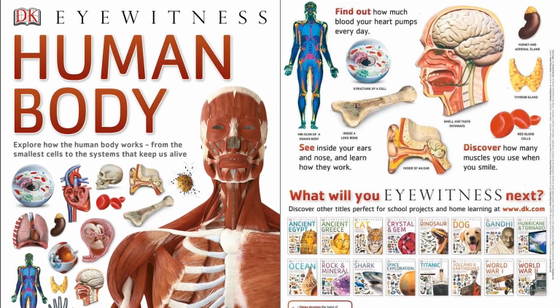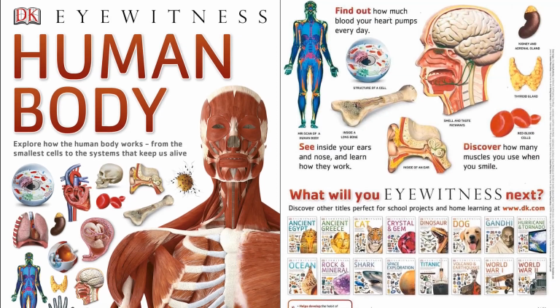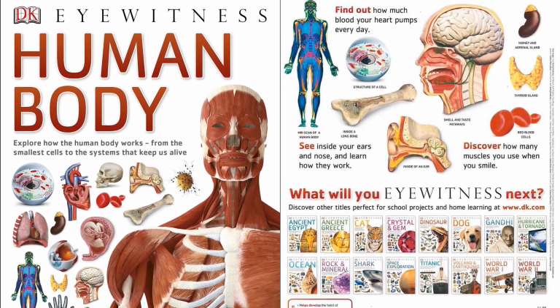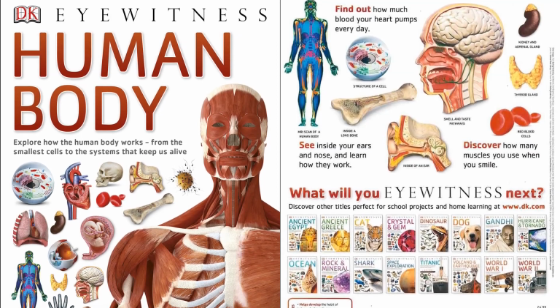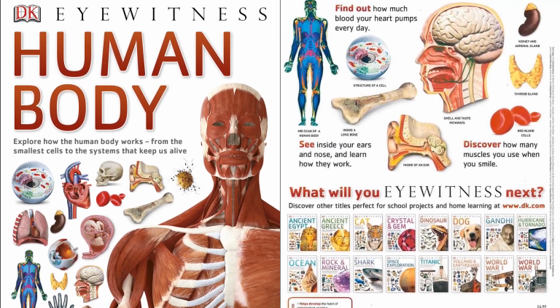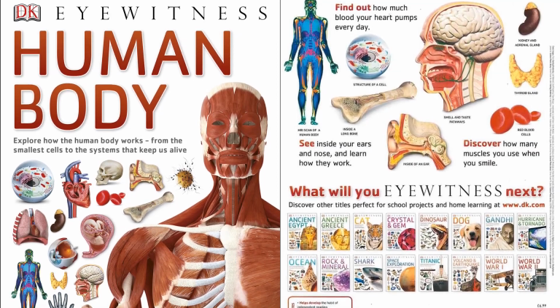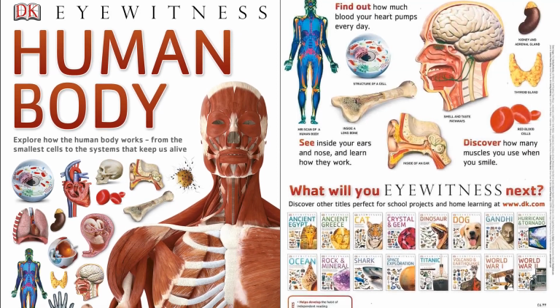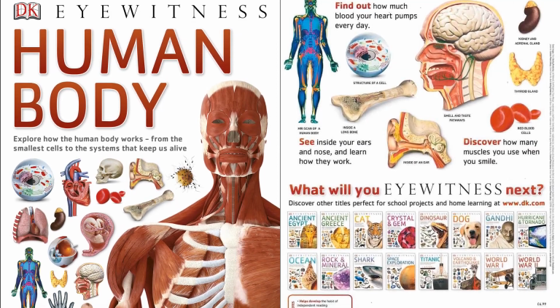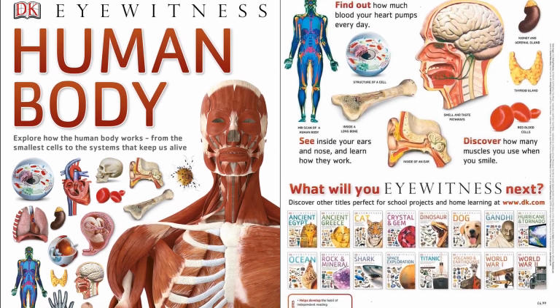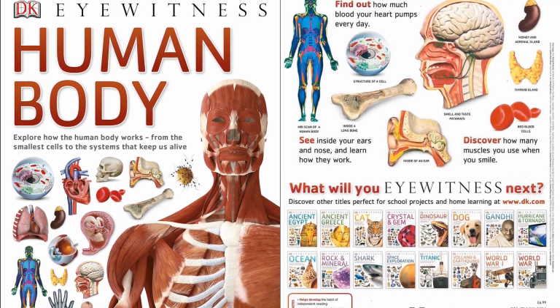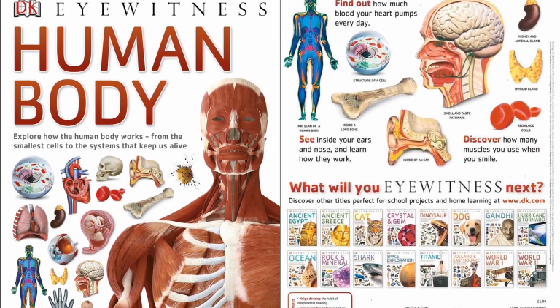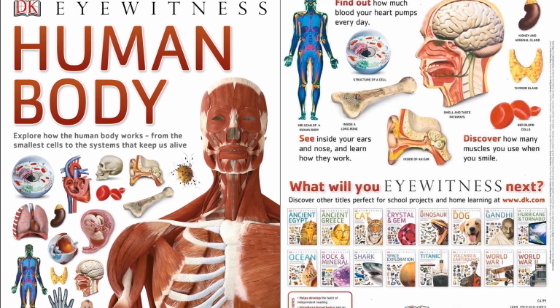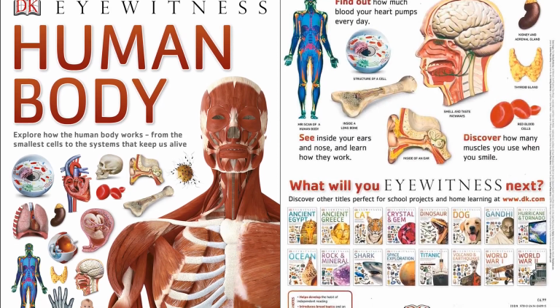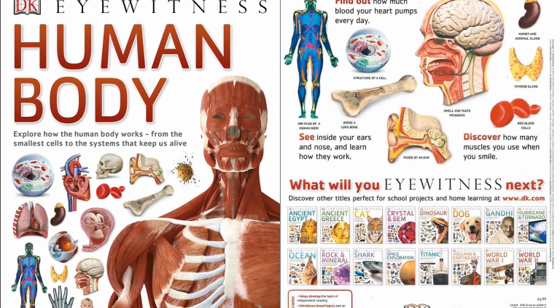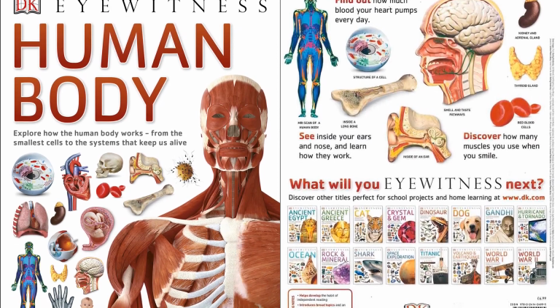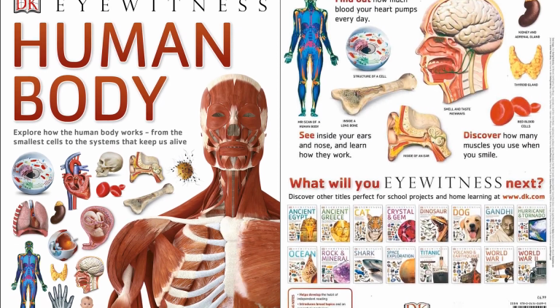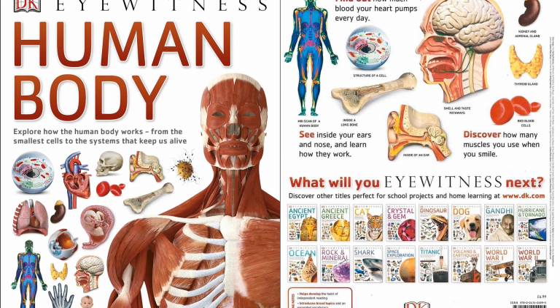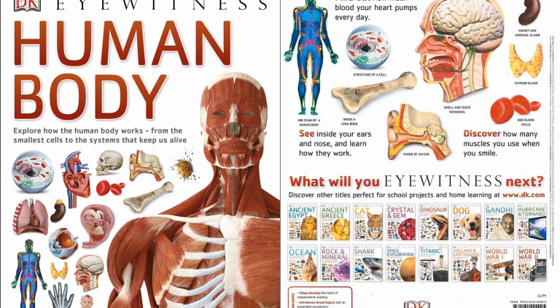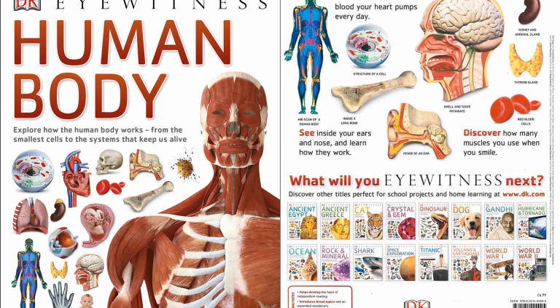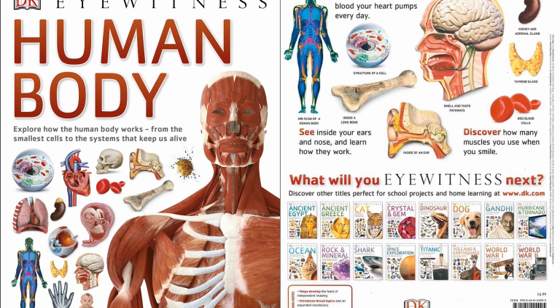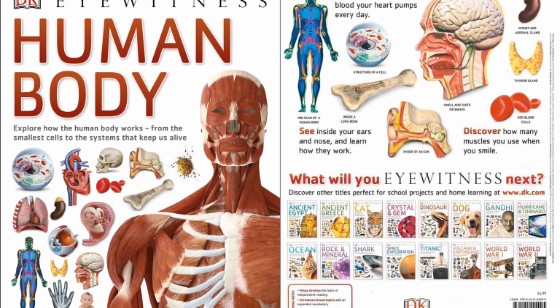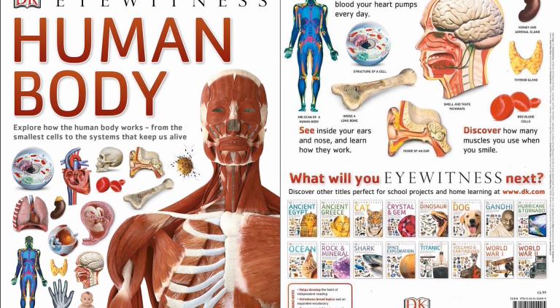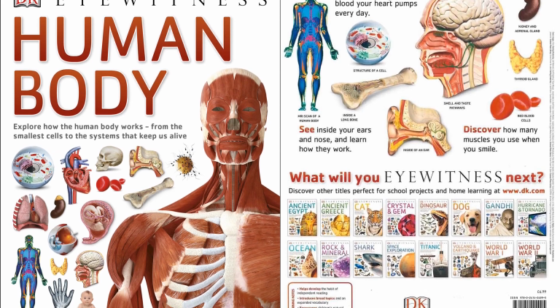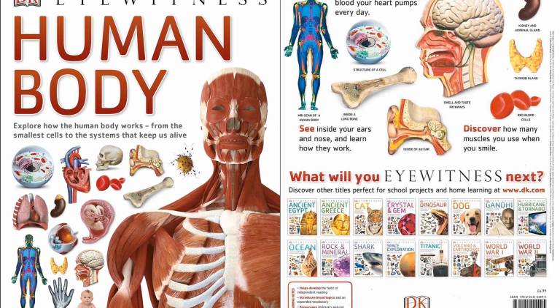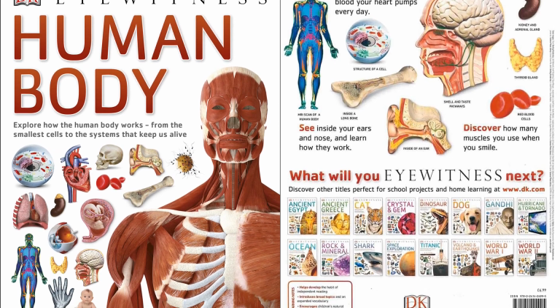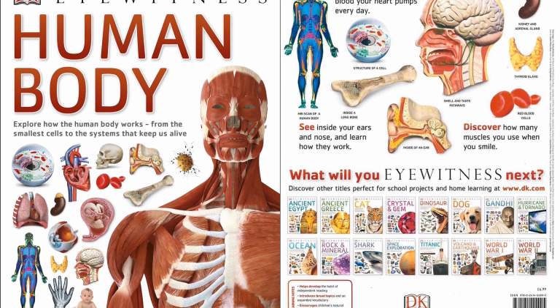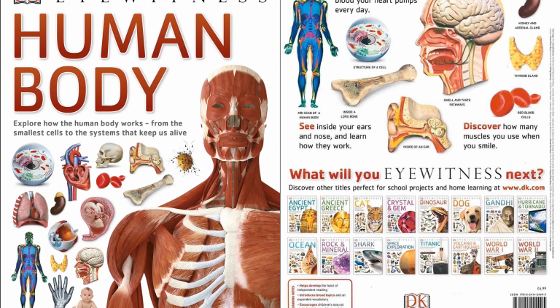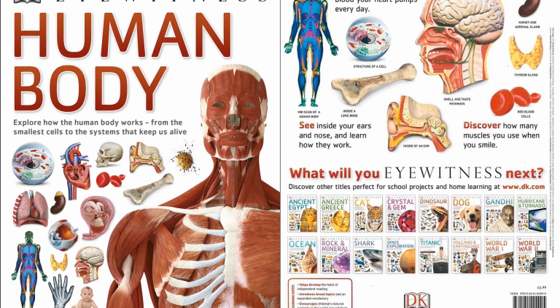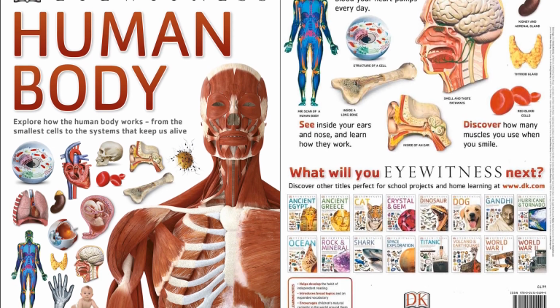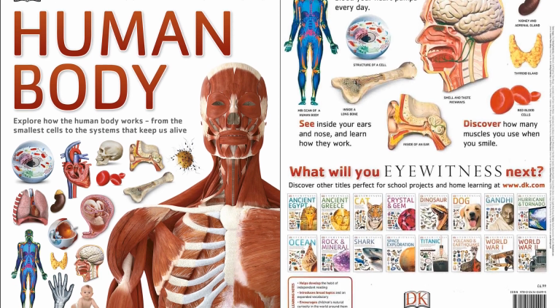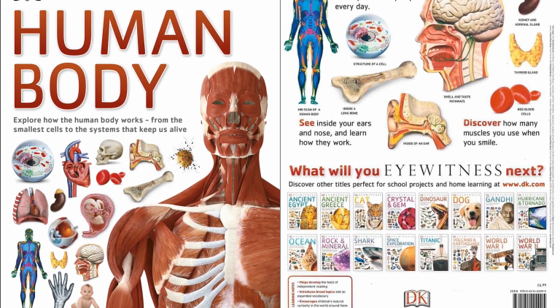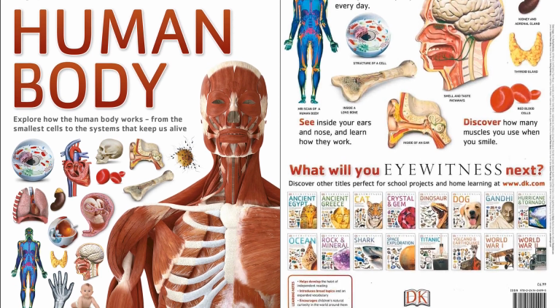Get set to explore your own body from the inside out. This fascinating guide covers everything from the top of your nose to the tips of your toes.